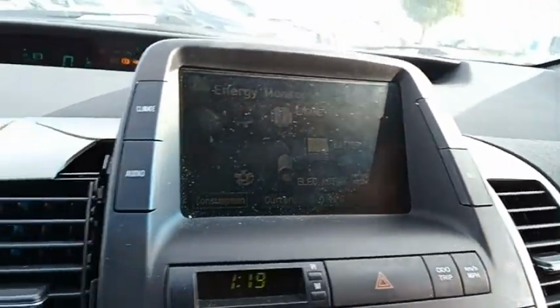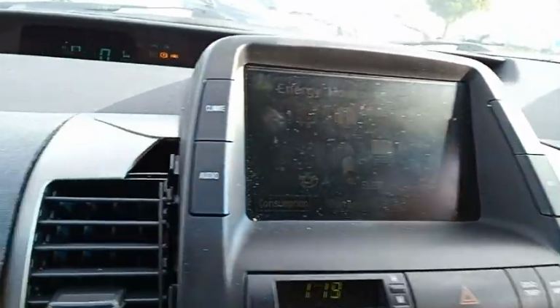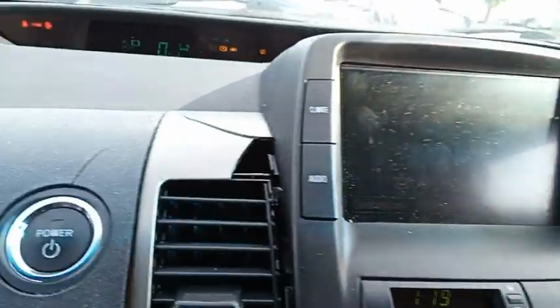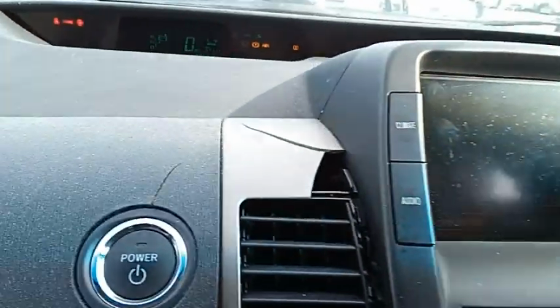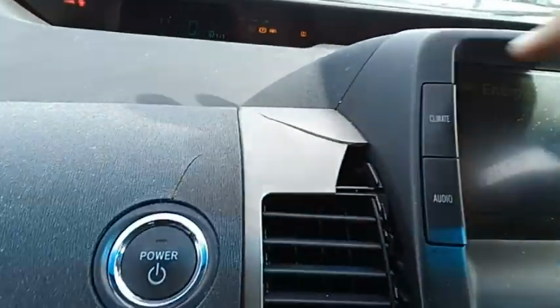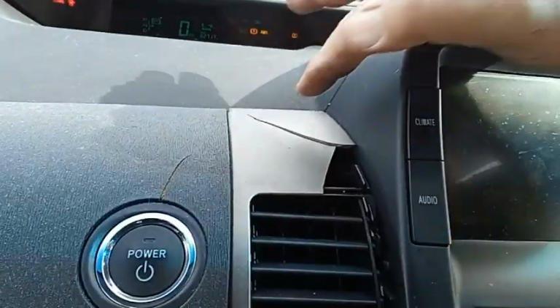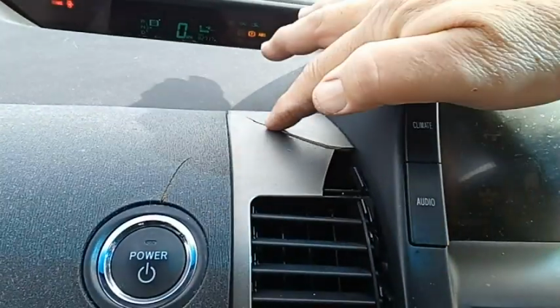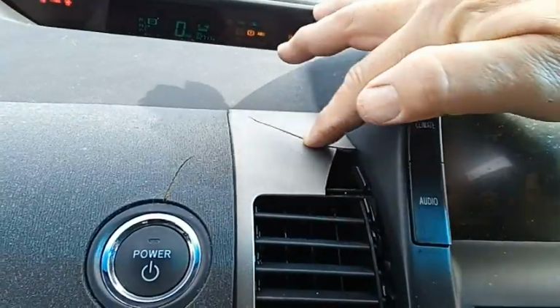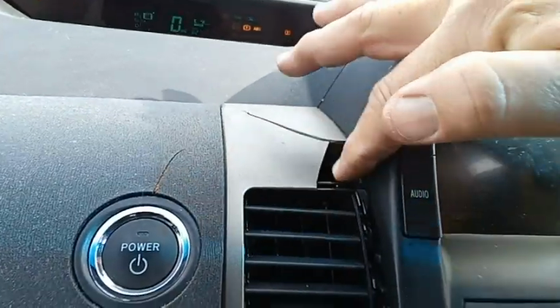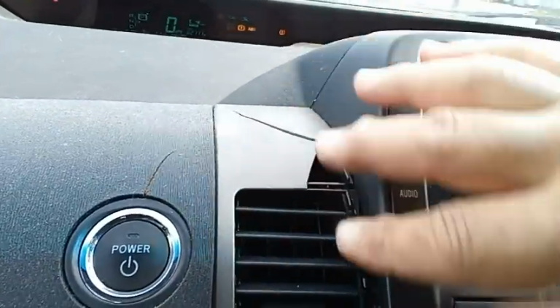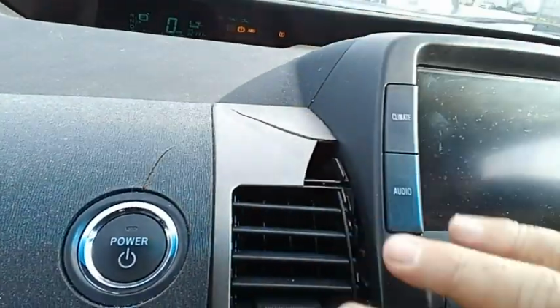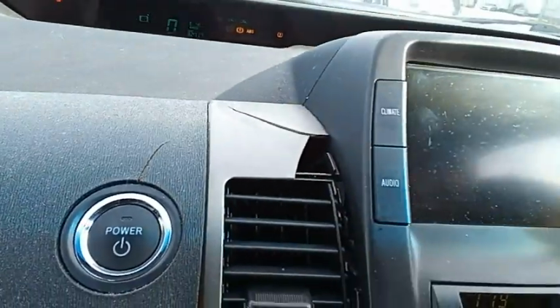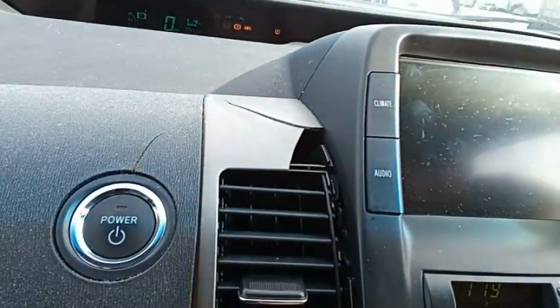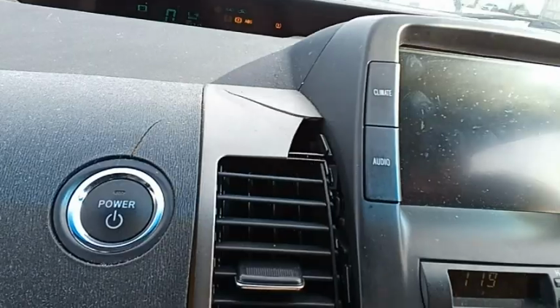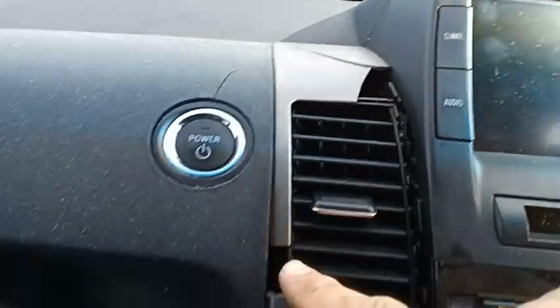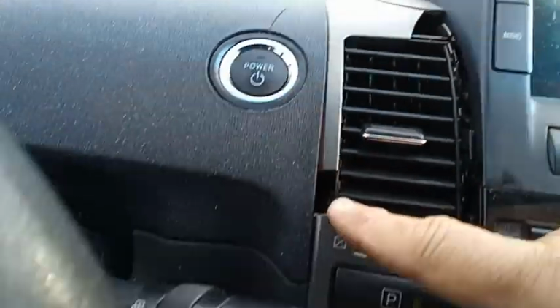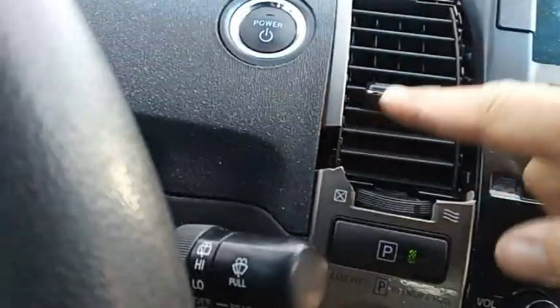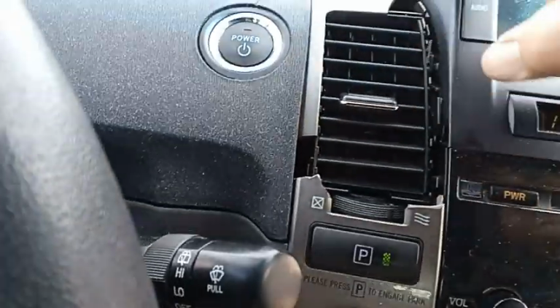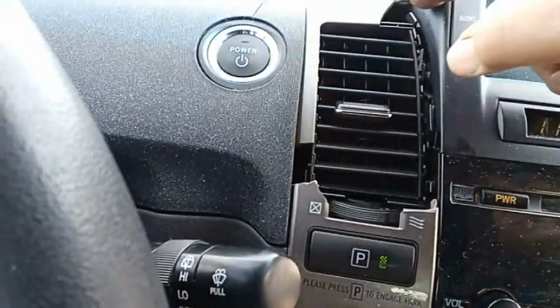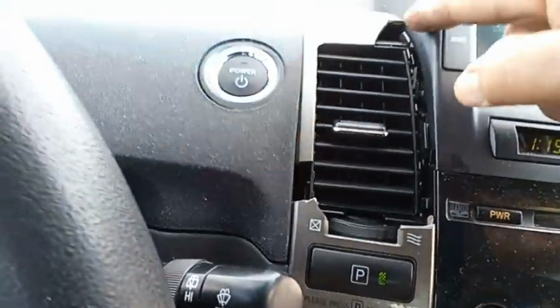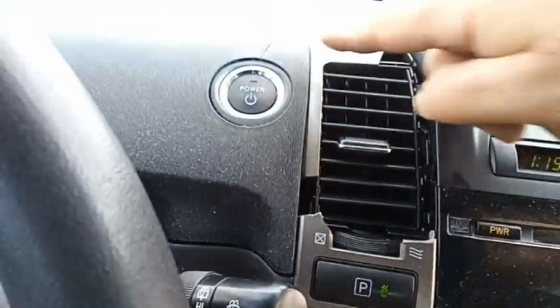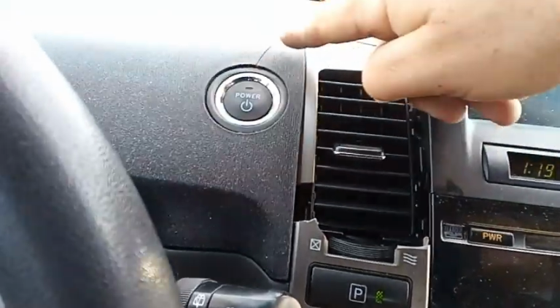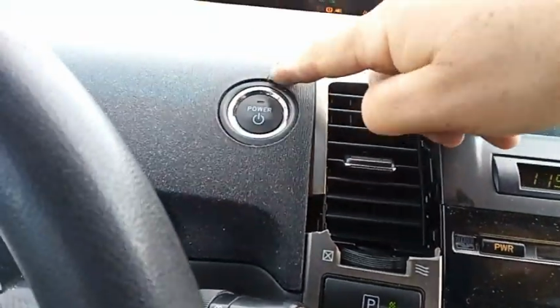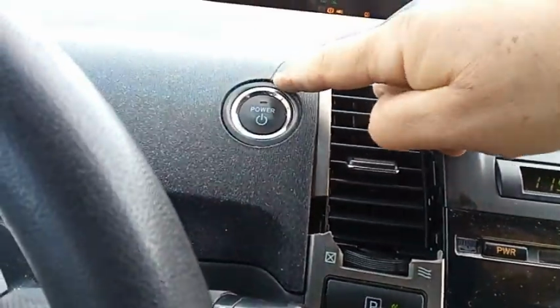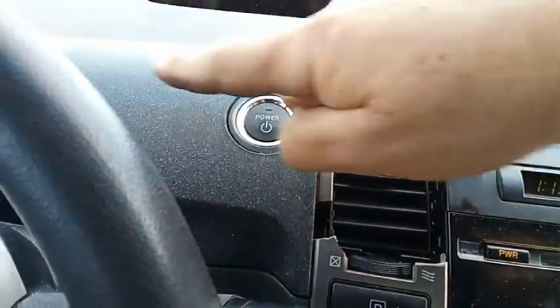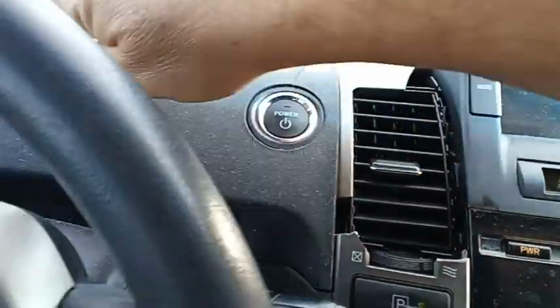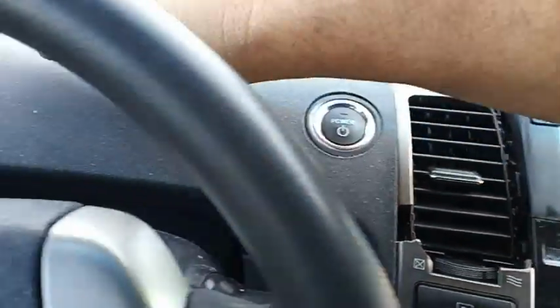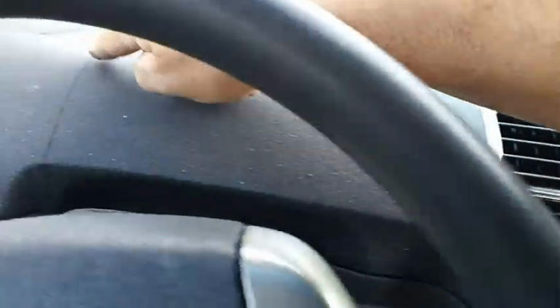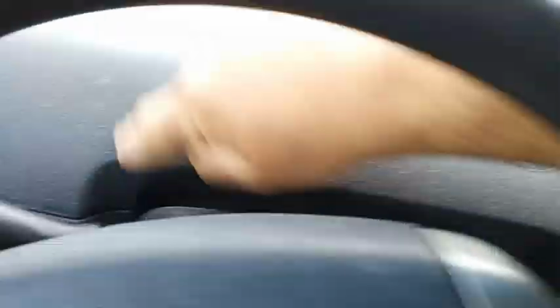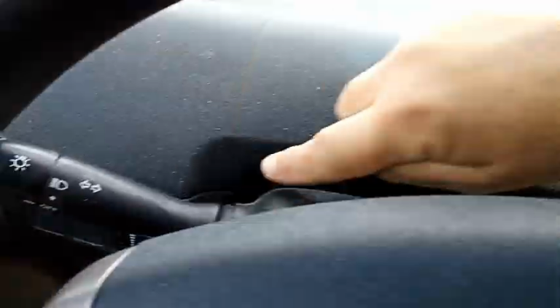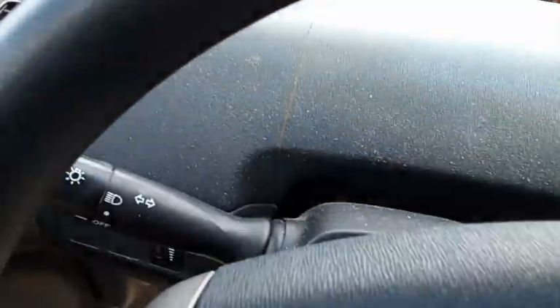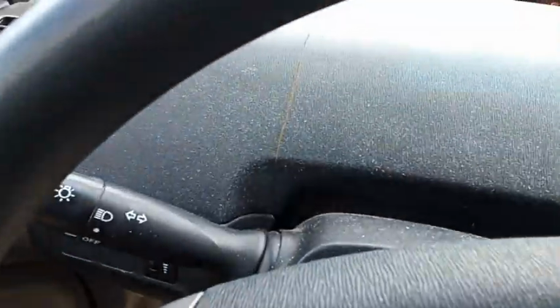Look here — this is cracked, guys. See here? Cracked here, cracked up here, cracked here, and a dash crack here too.